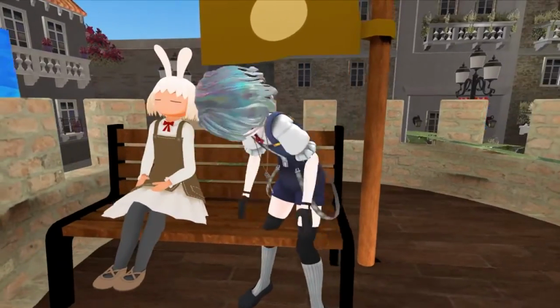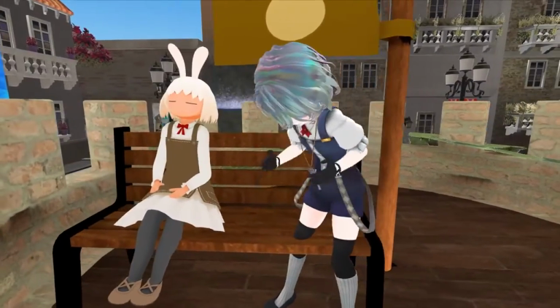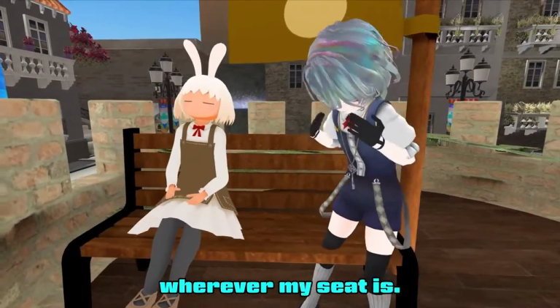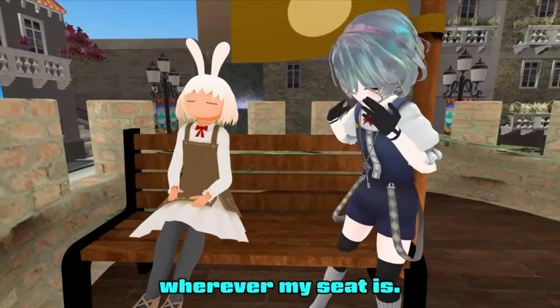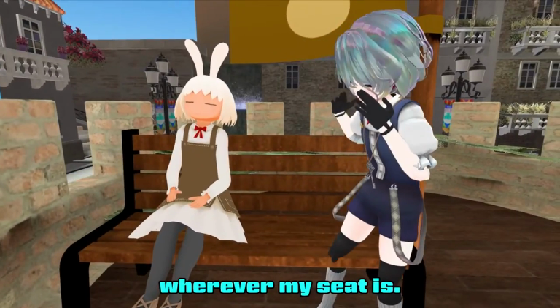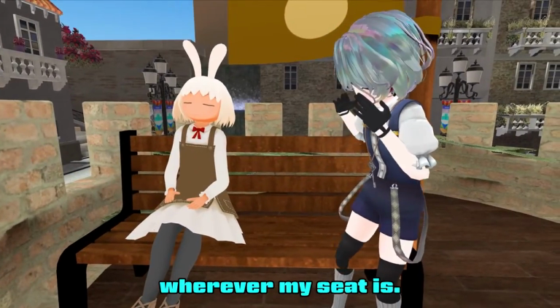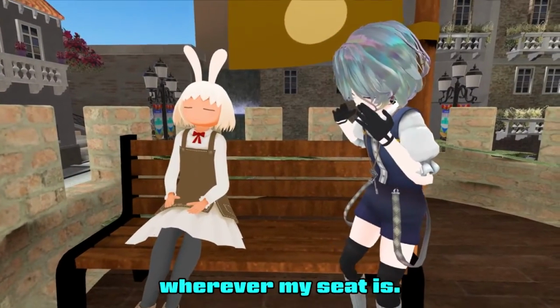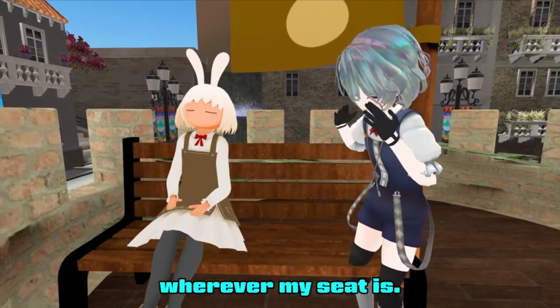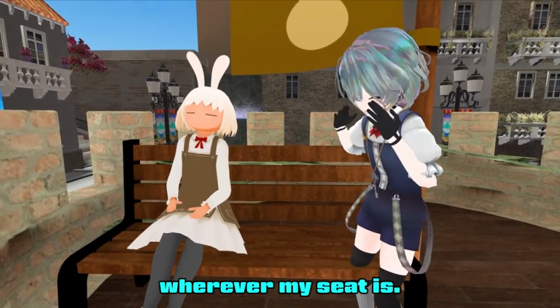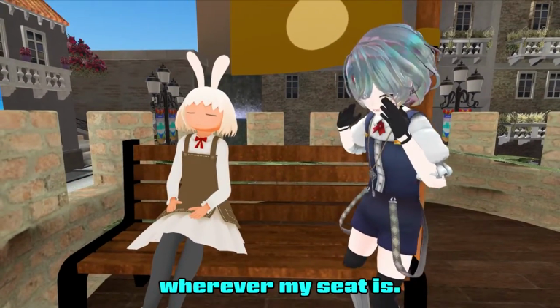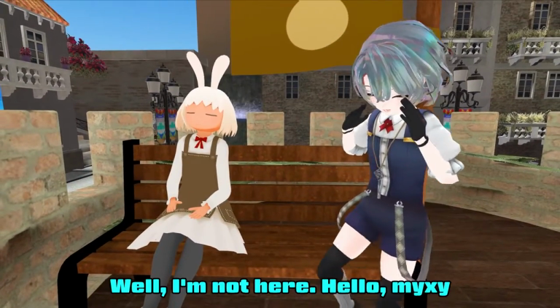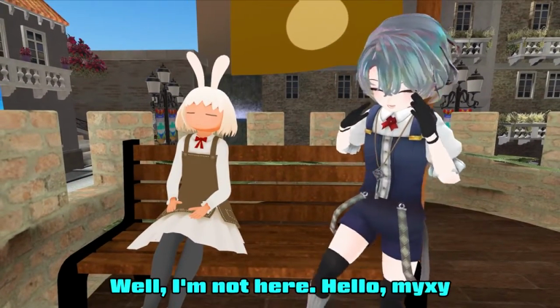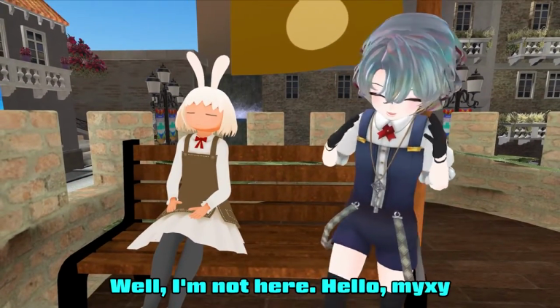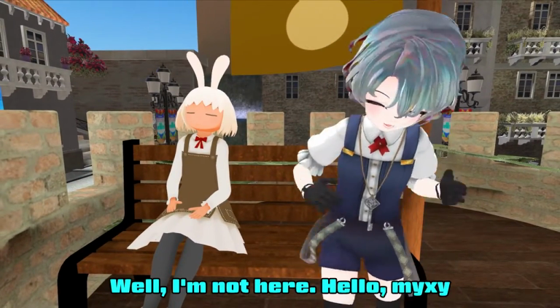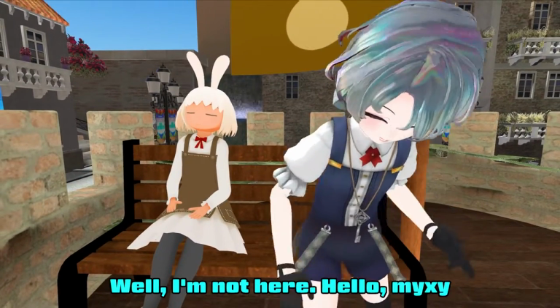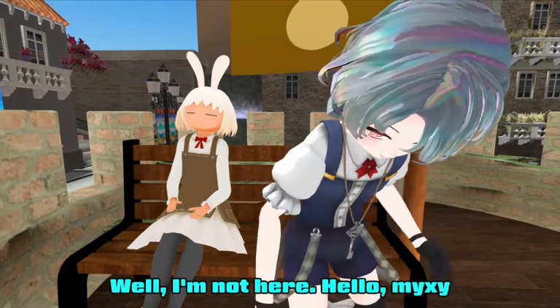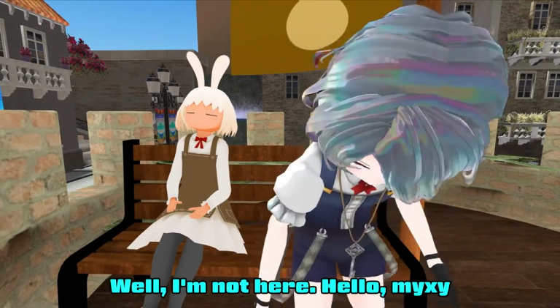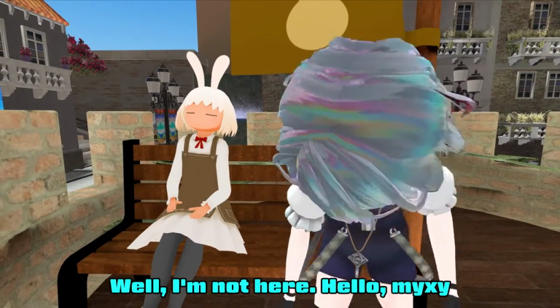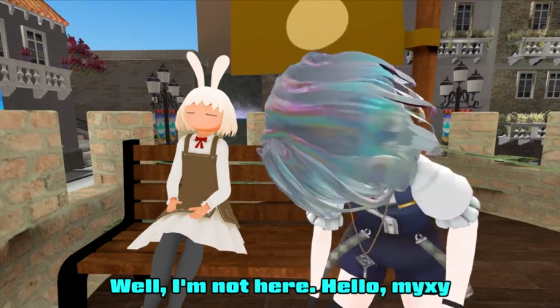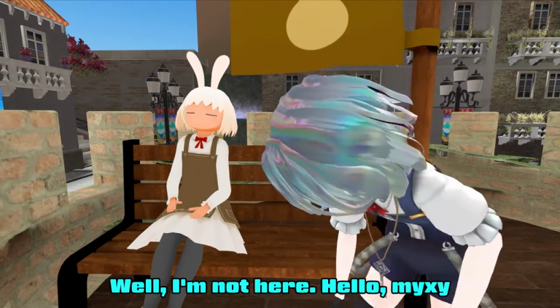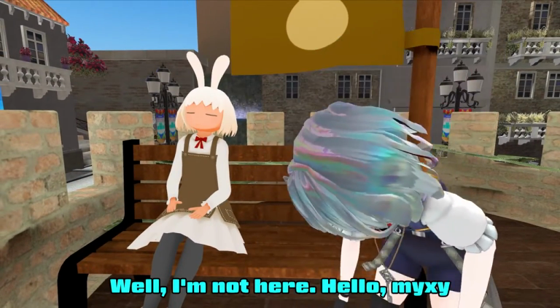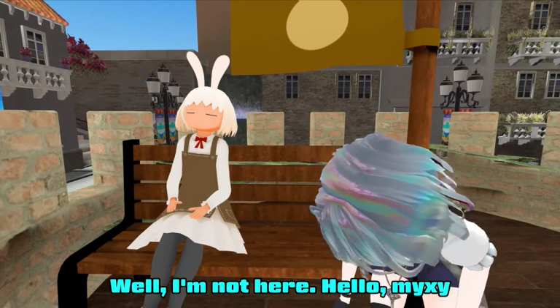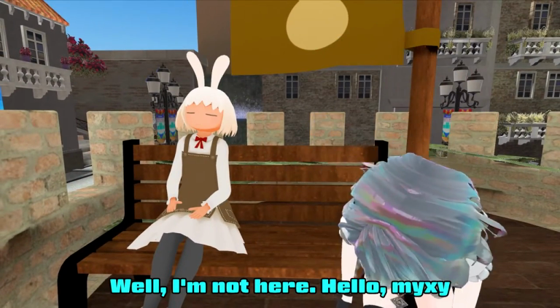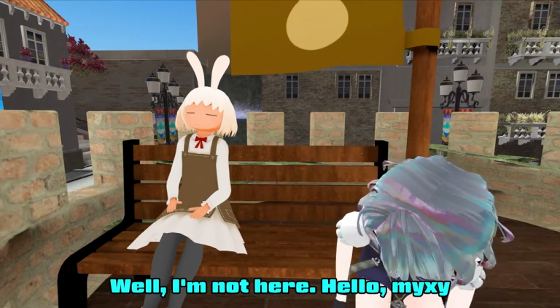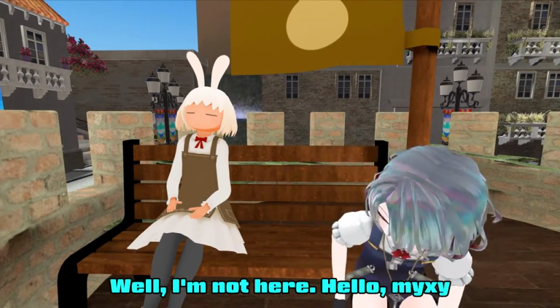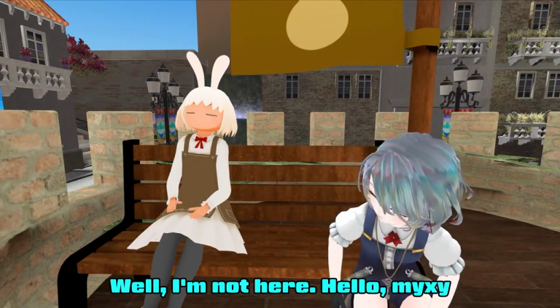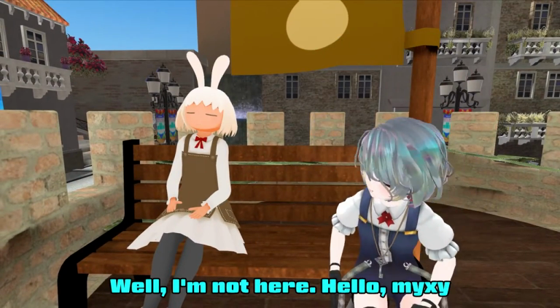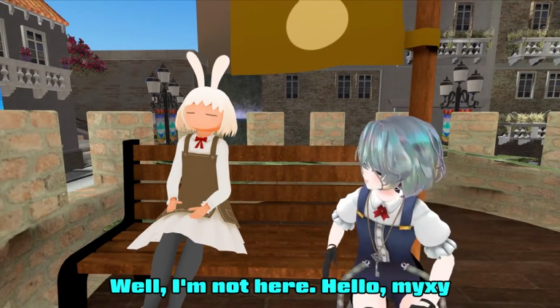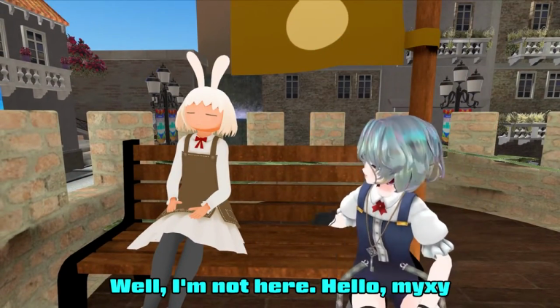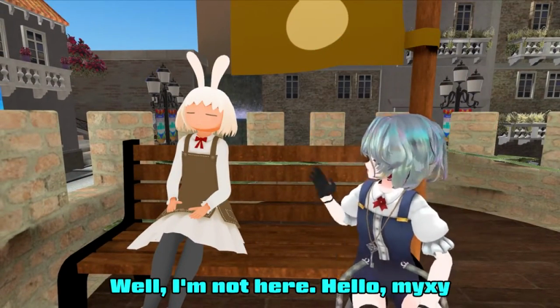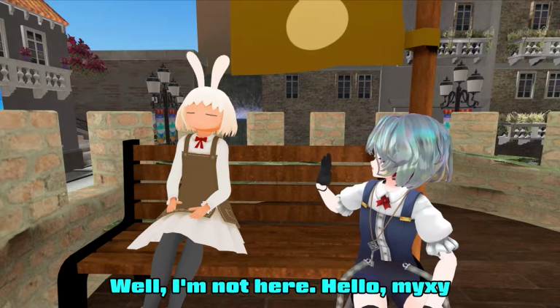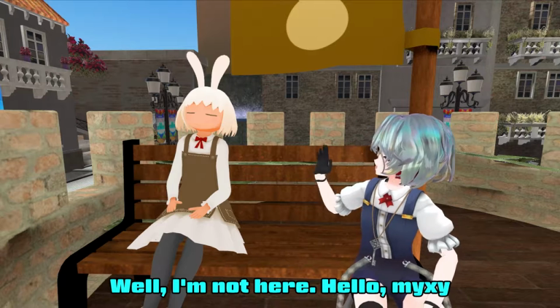Wherever my seat is, I'm sat not here. Hello Mikushi.